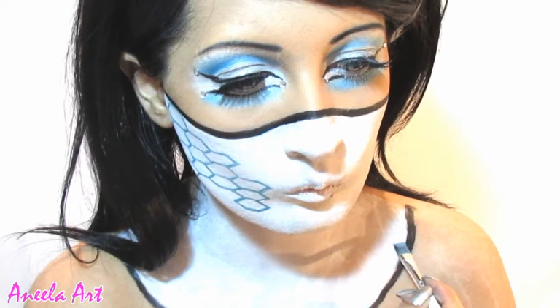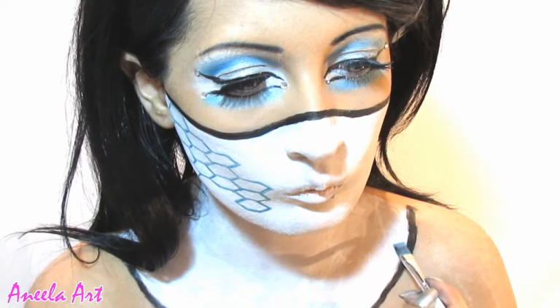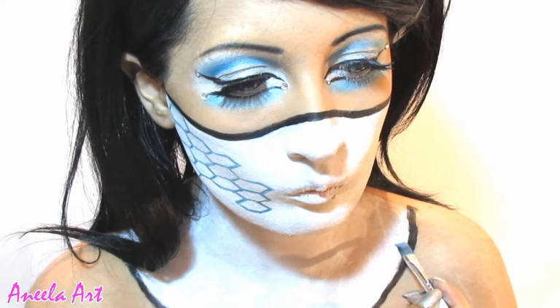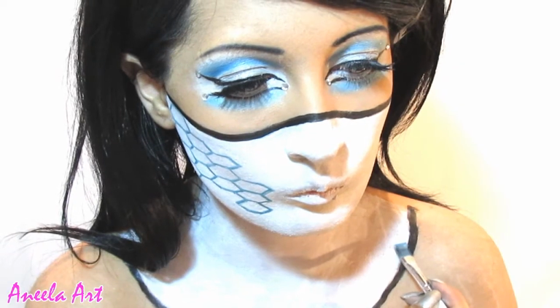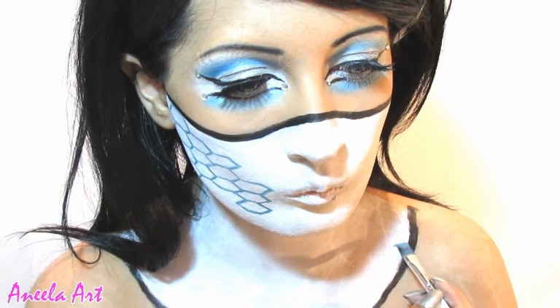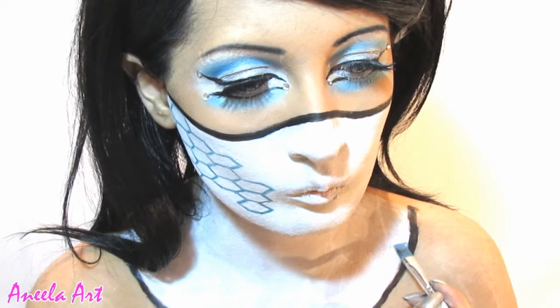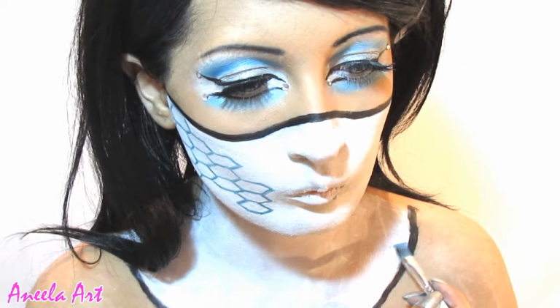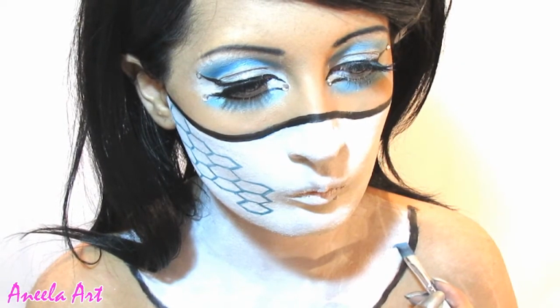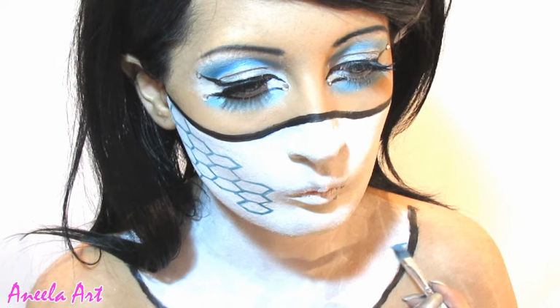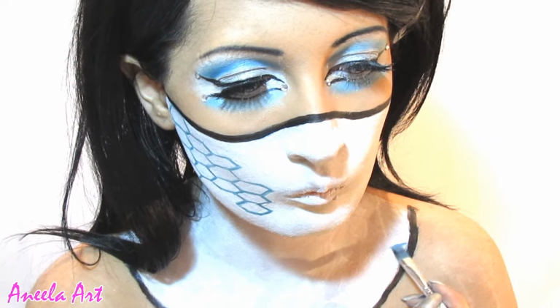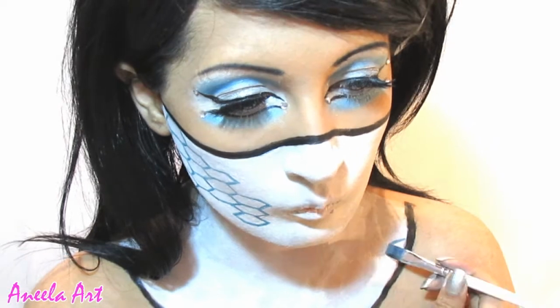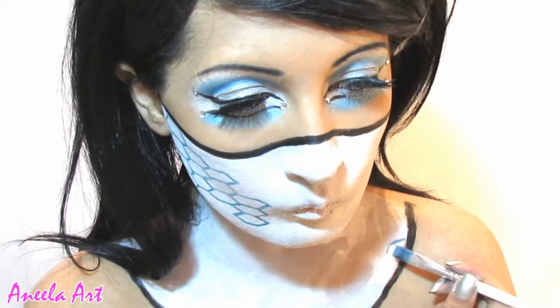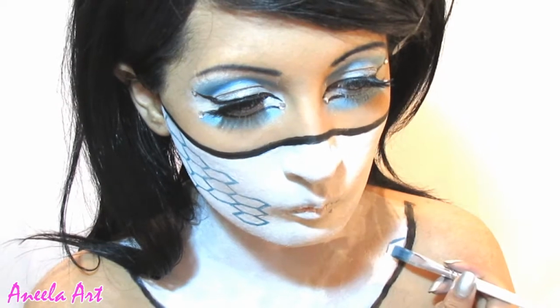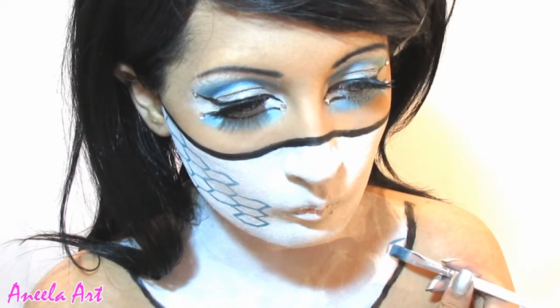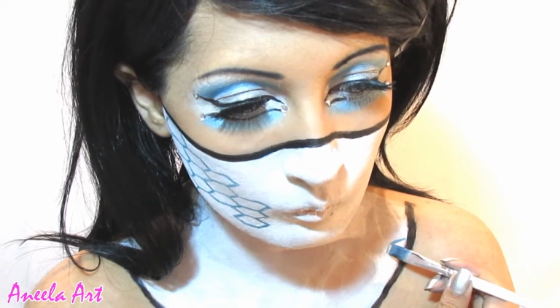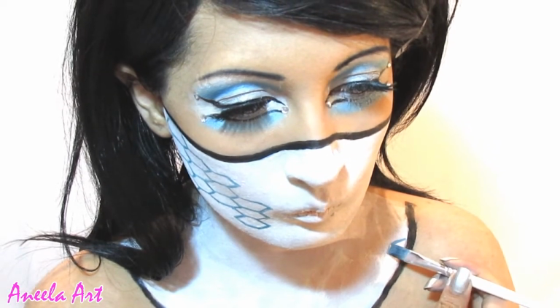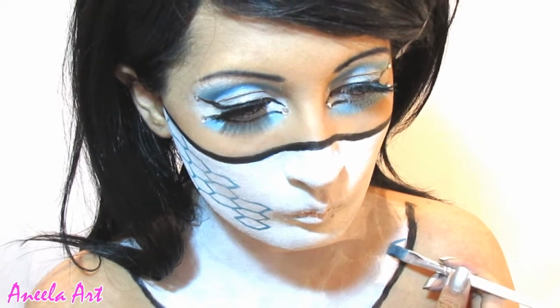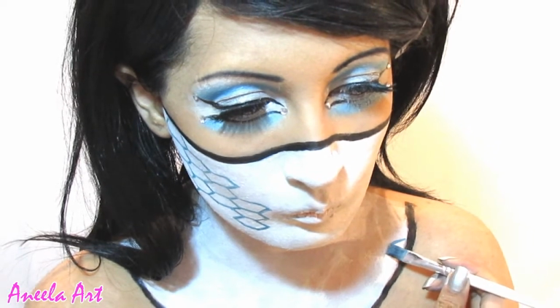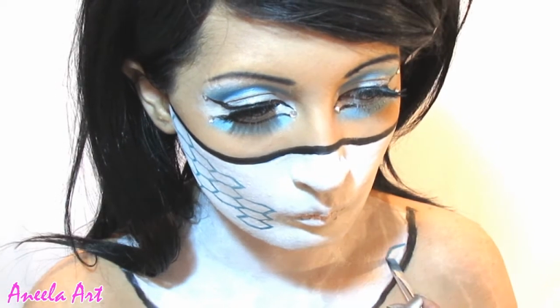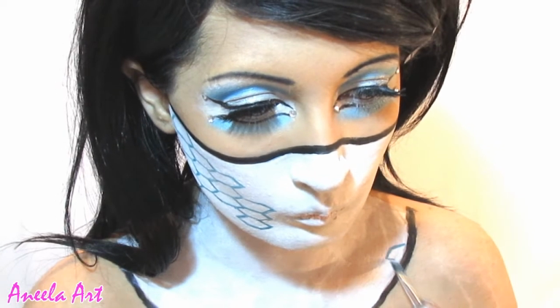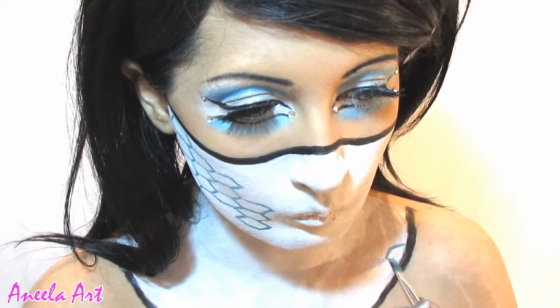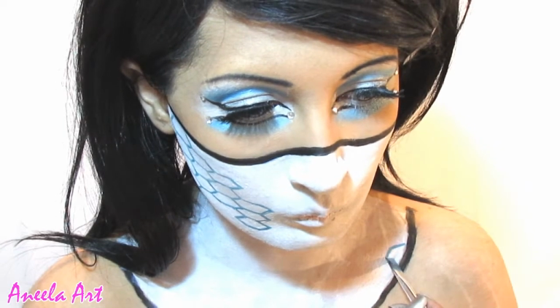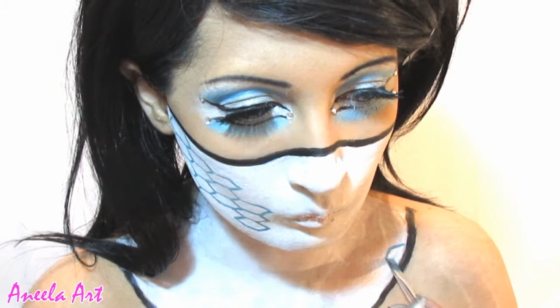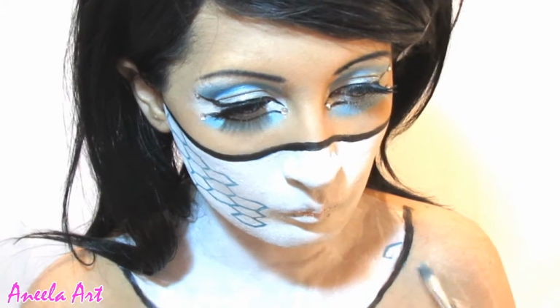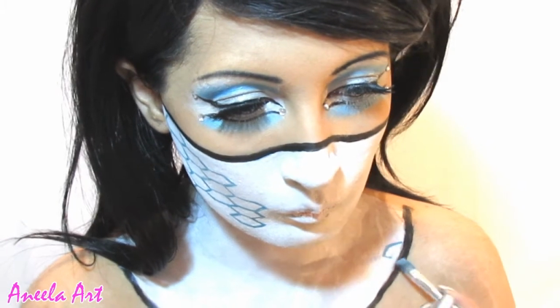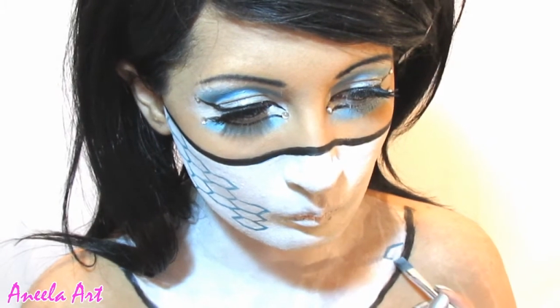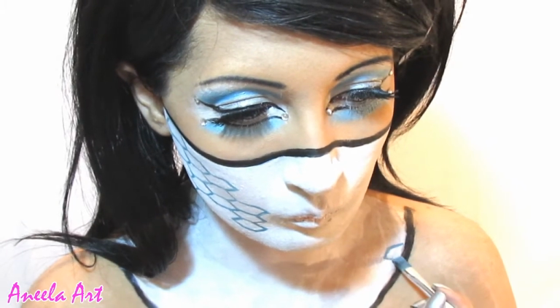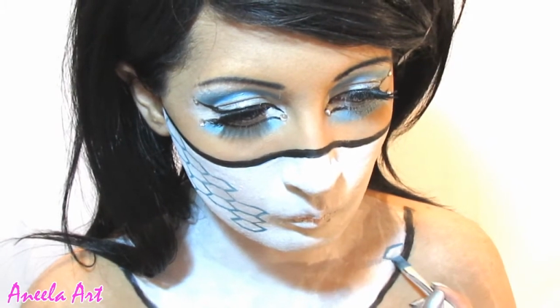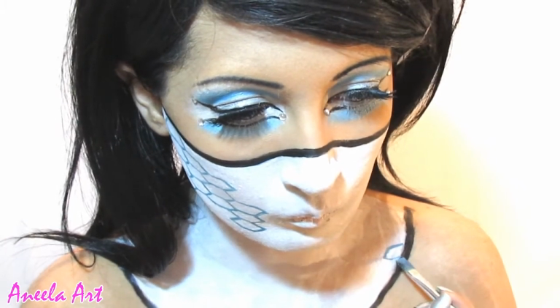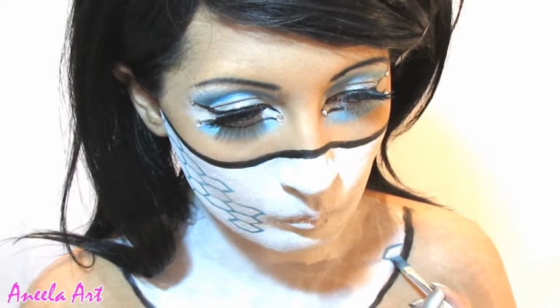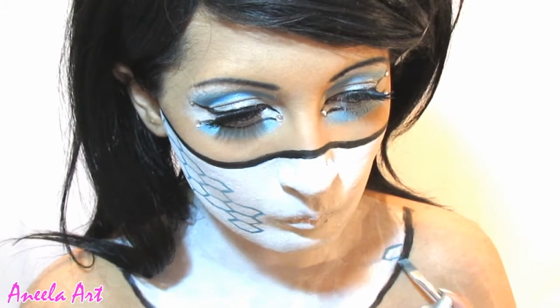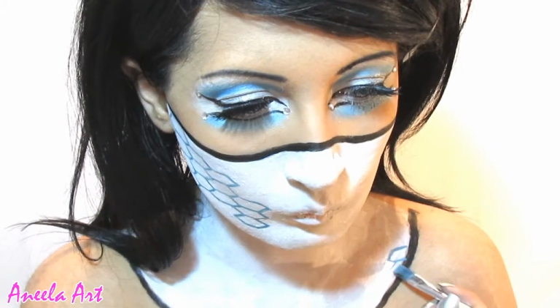After applying it on my cheek, I then move on to my chest — just all over, parts here and there.